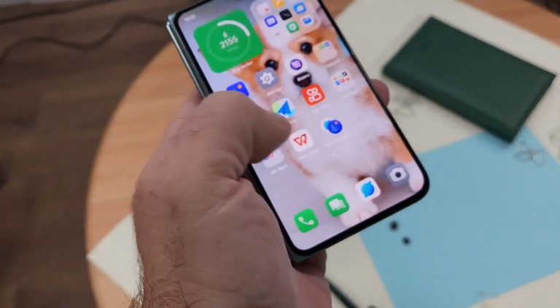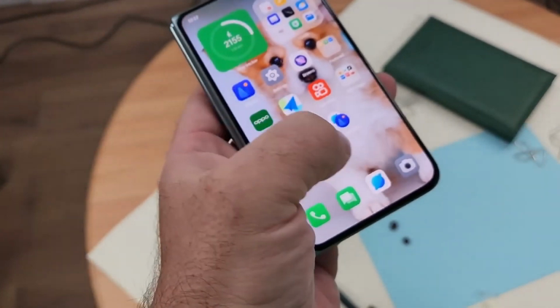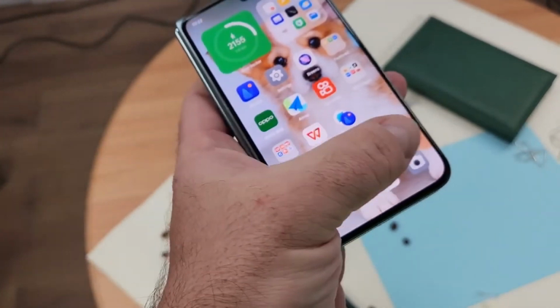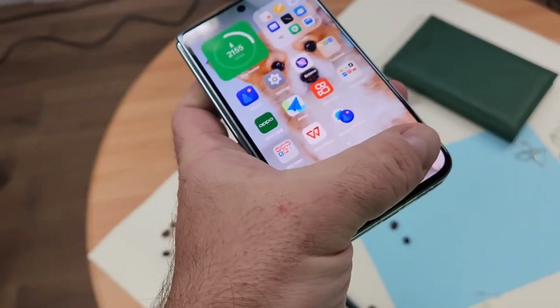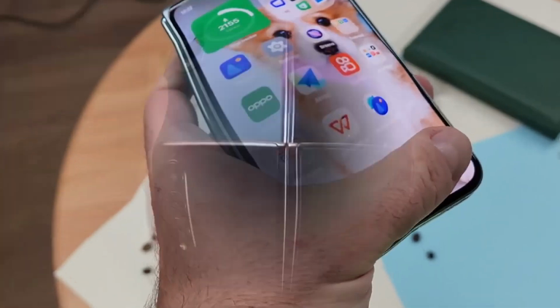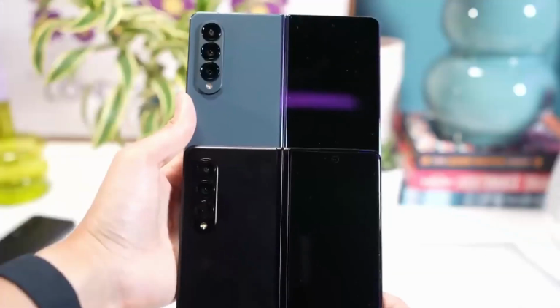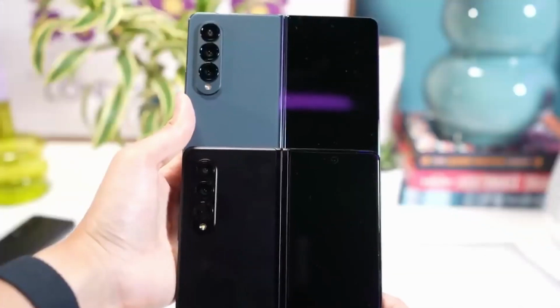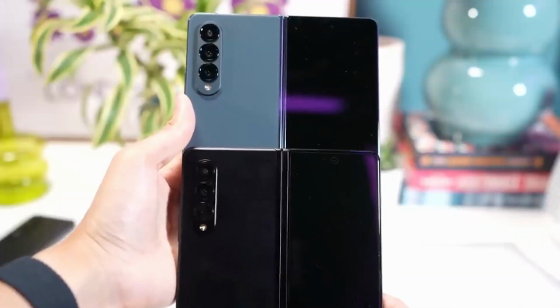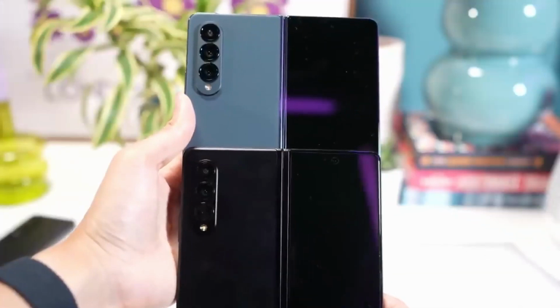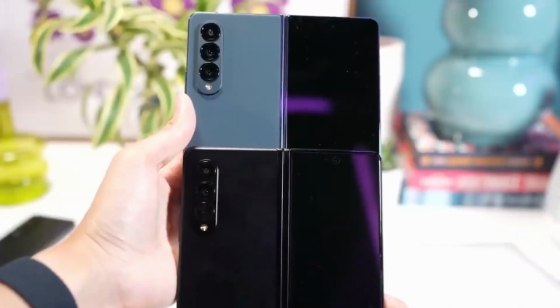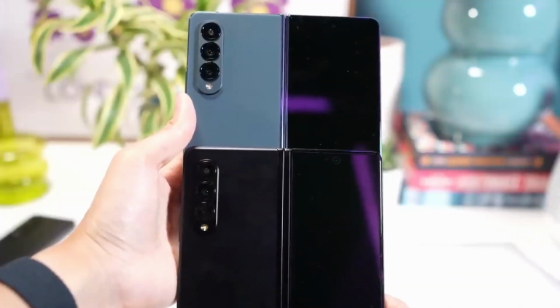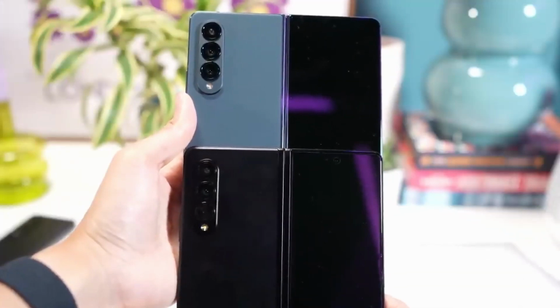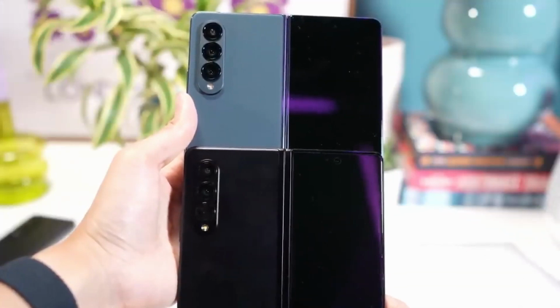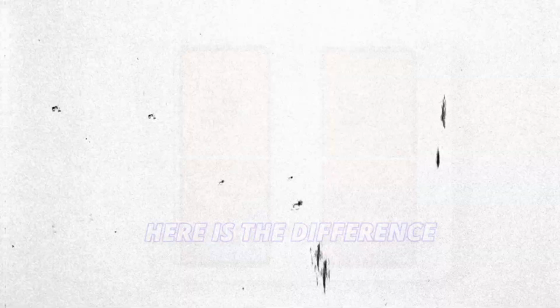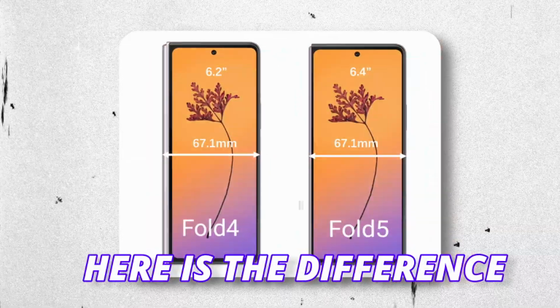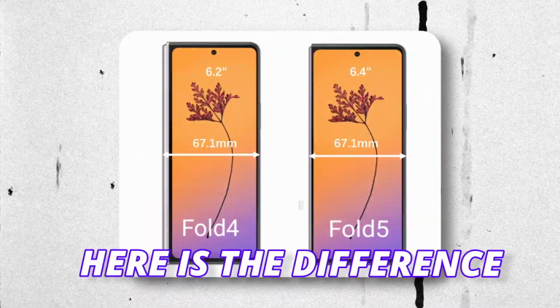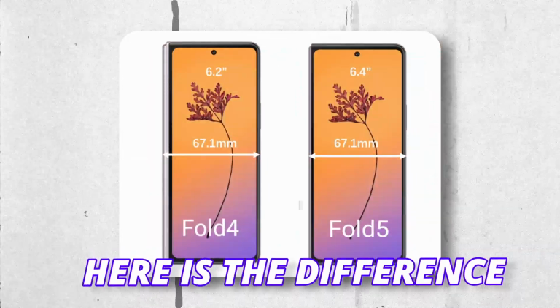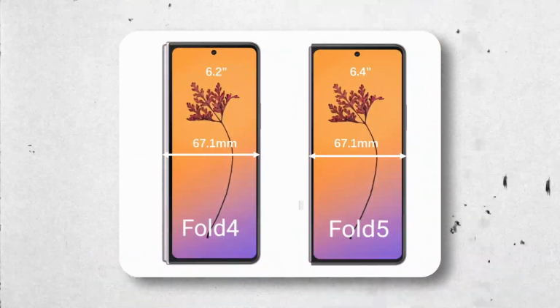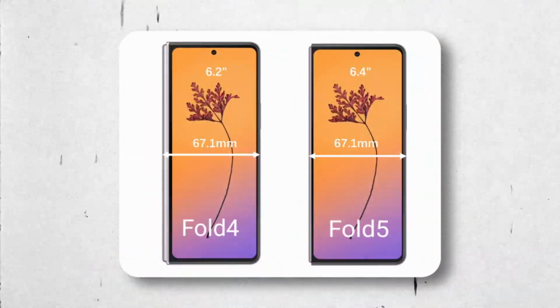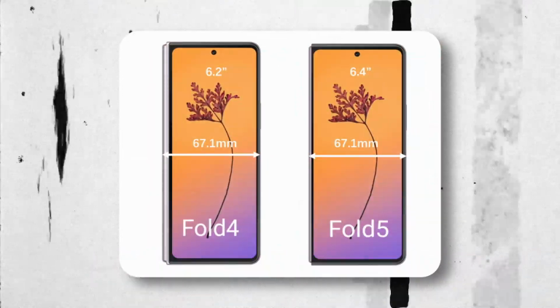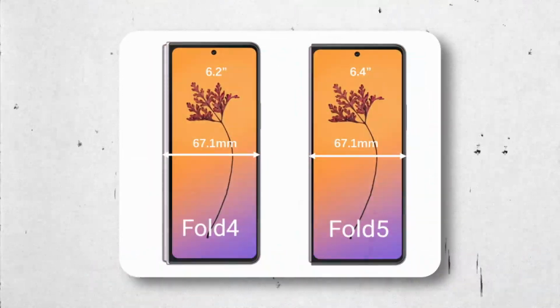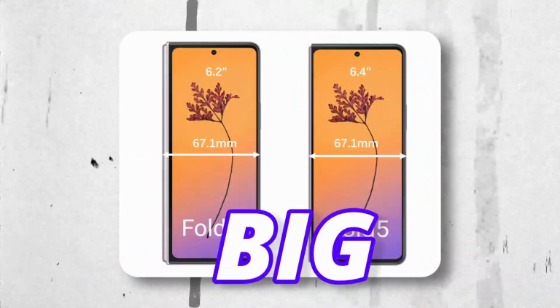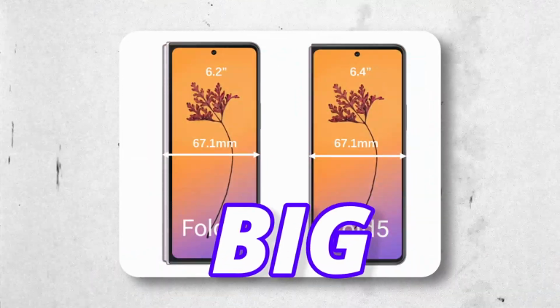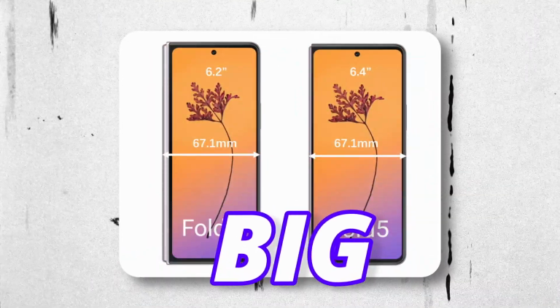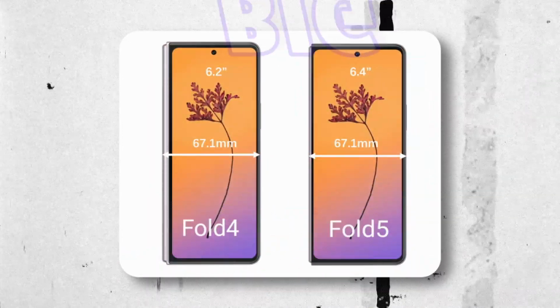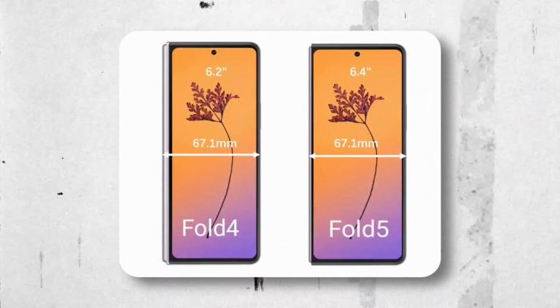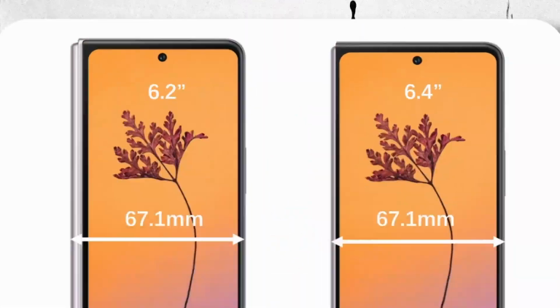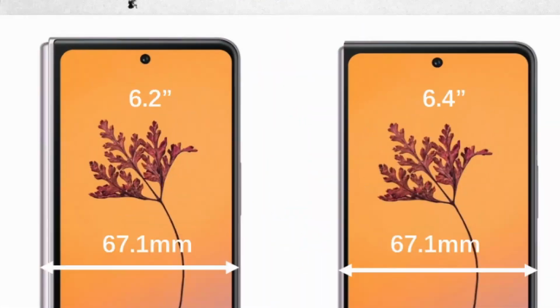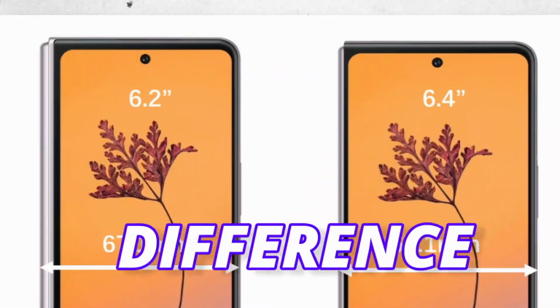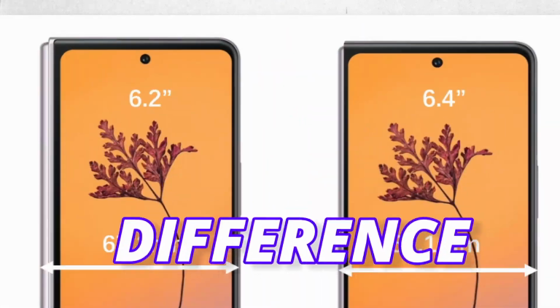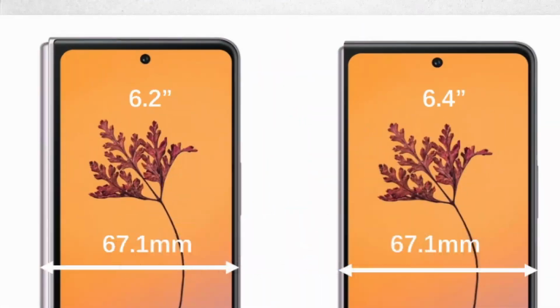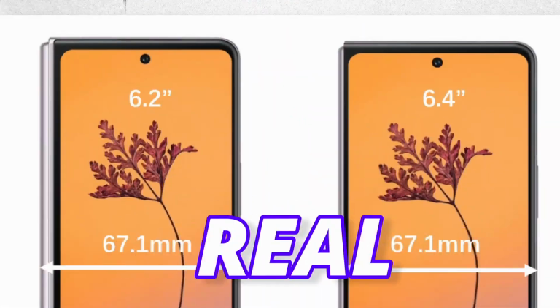There is a small difference between the Fold 4 and Fold 5, and here is the difference. Not big, definitely — but the difference is real.